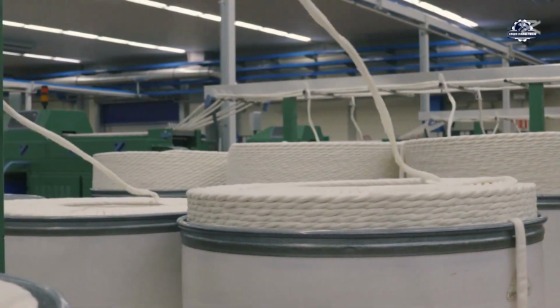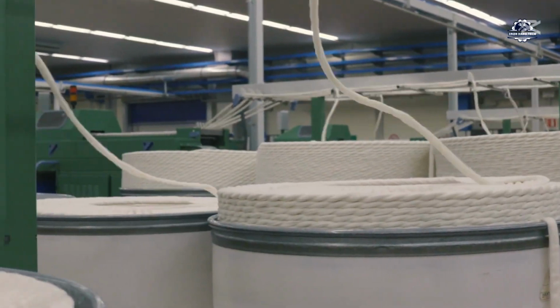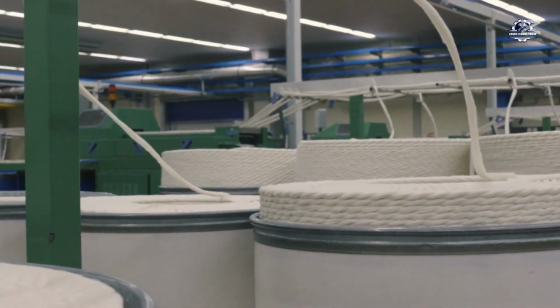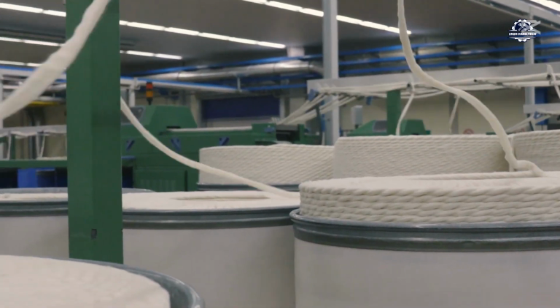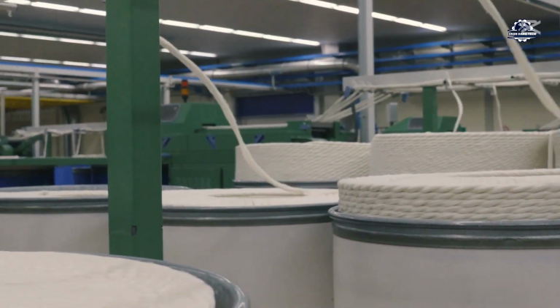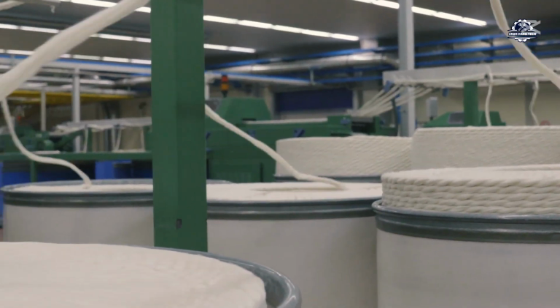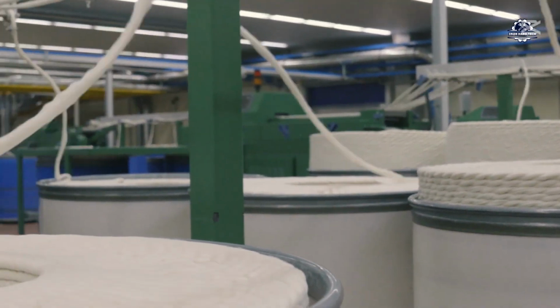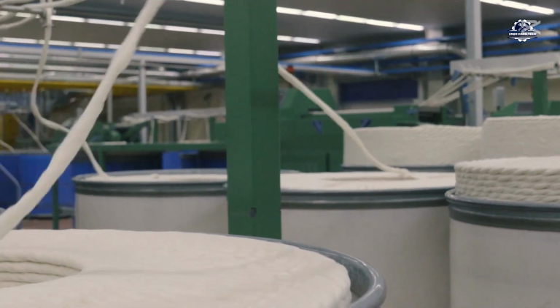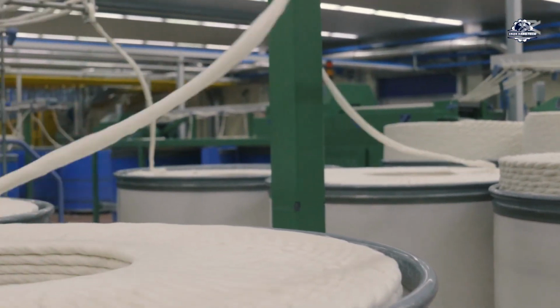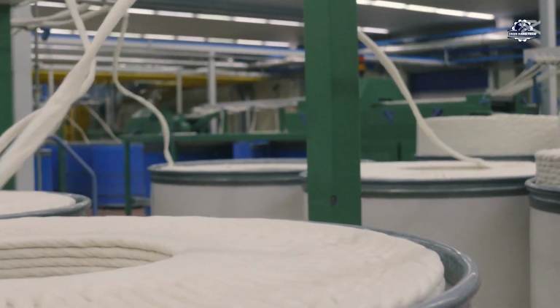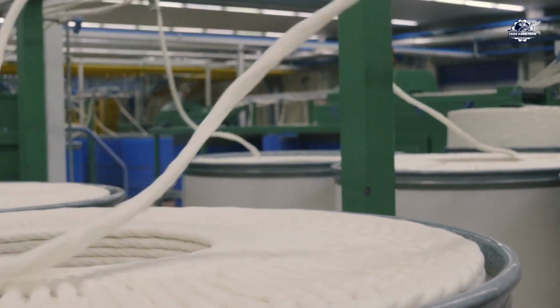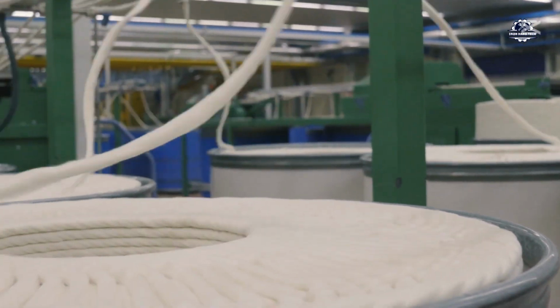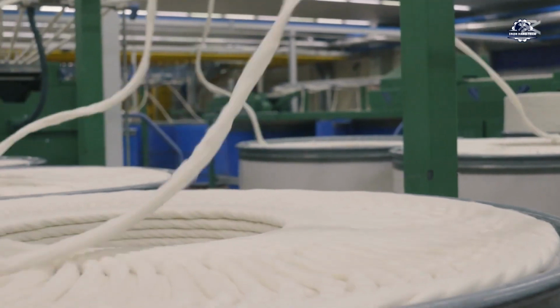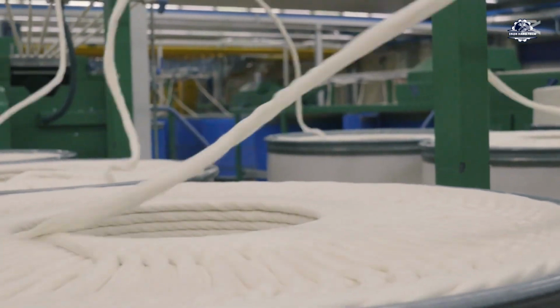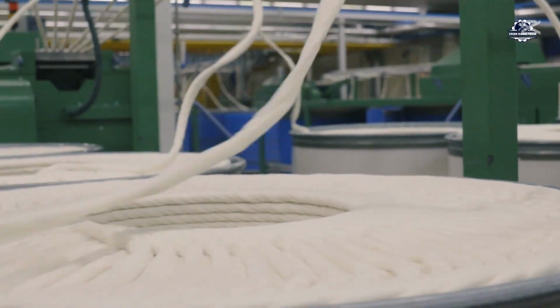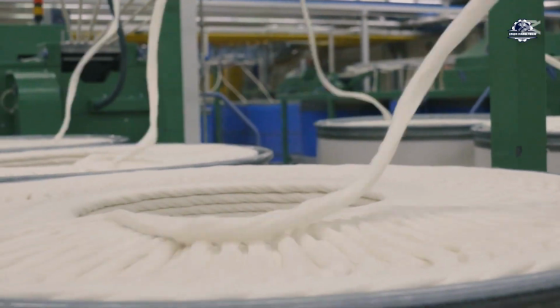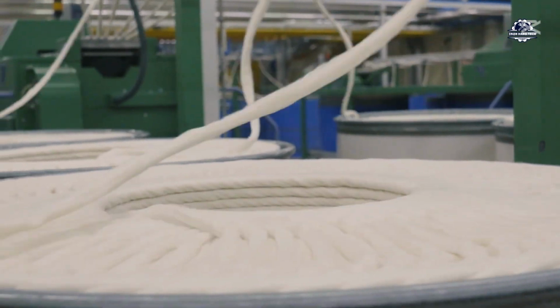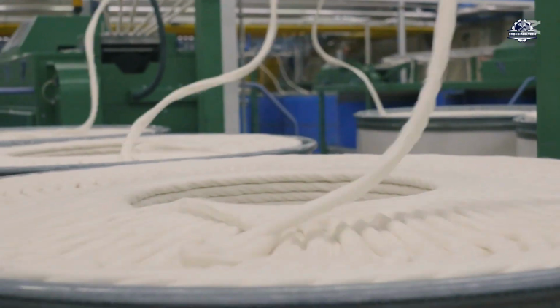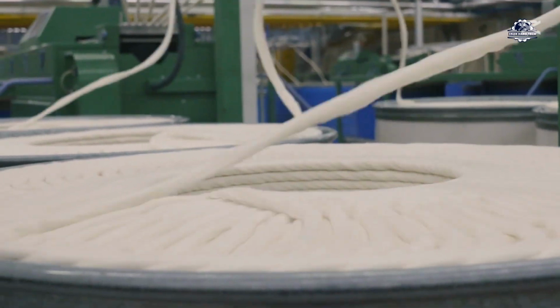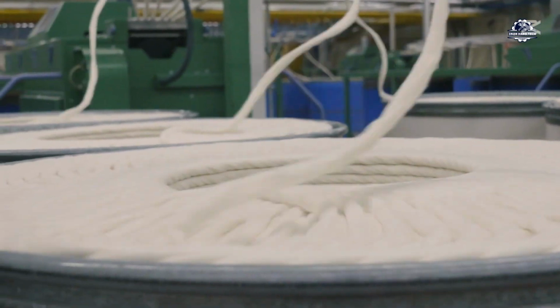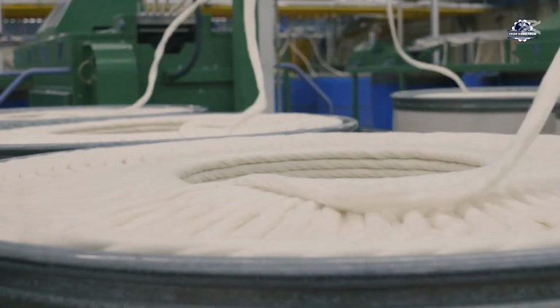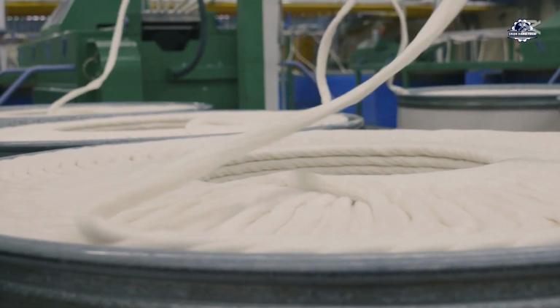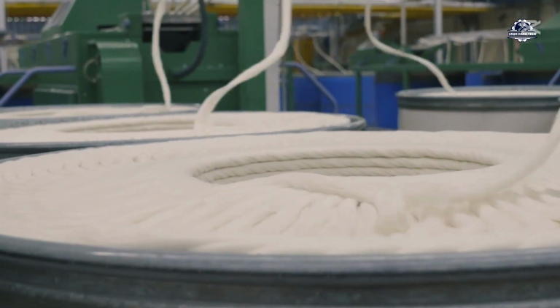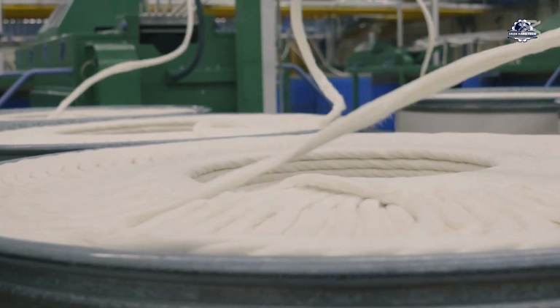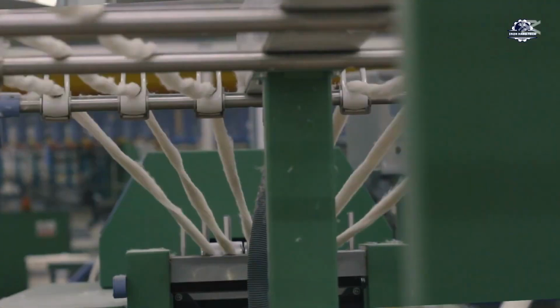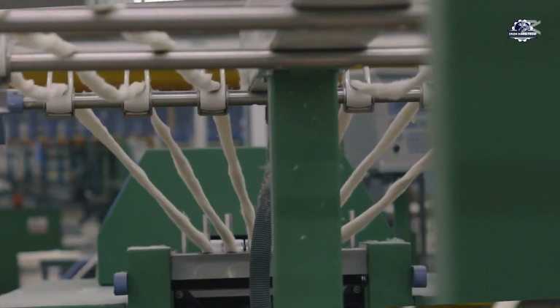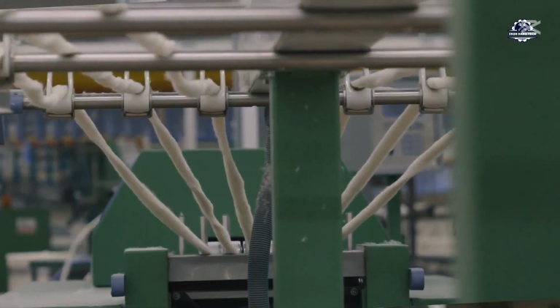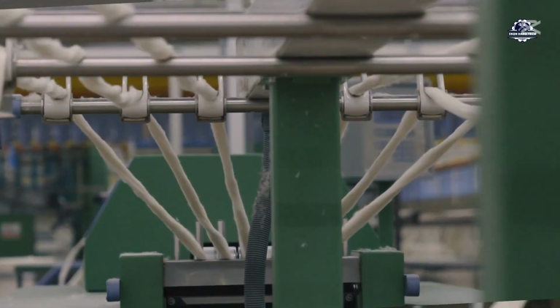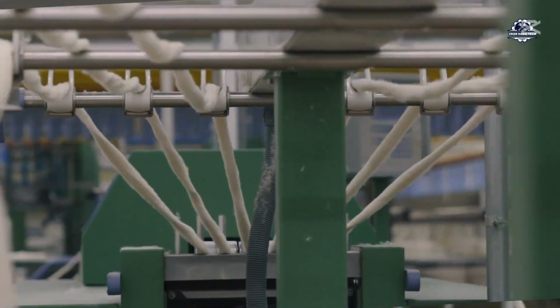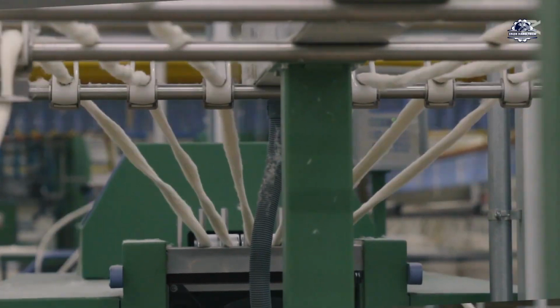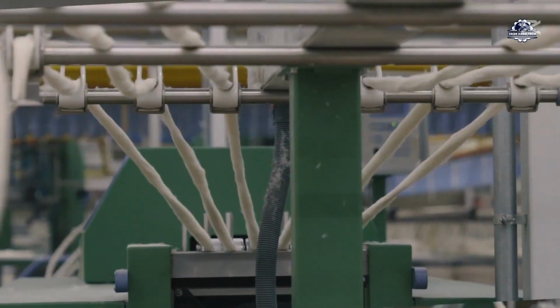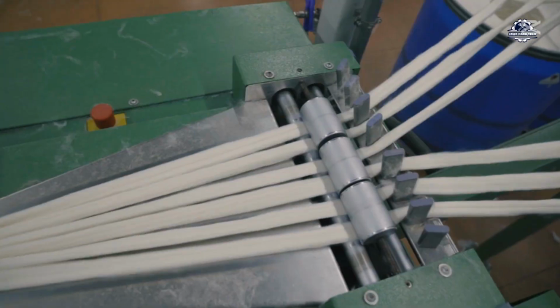Today, we will explore the process of turning a used product into a valuable new material. Let's get started.